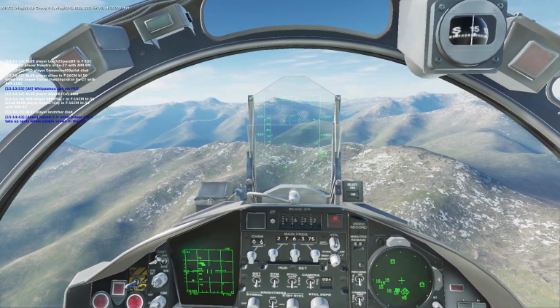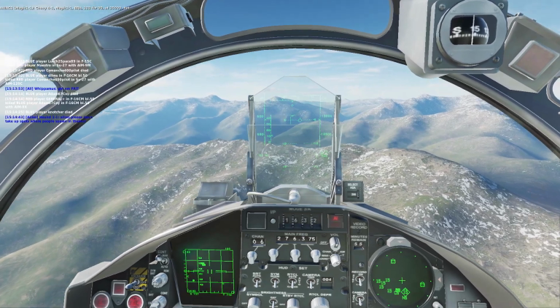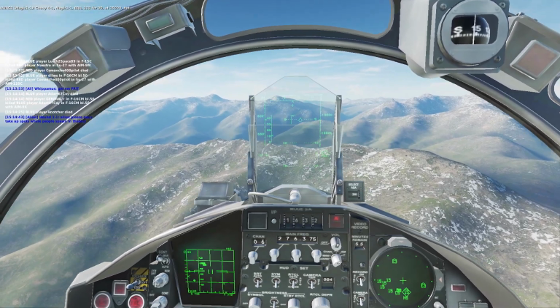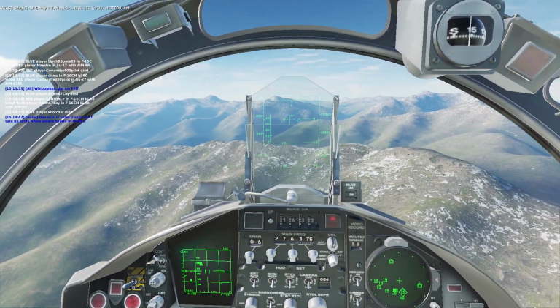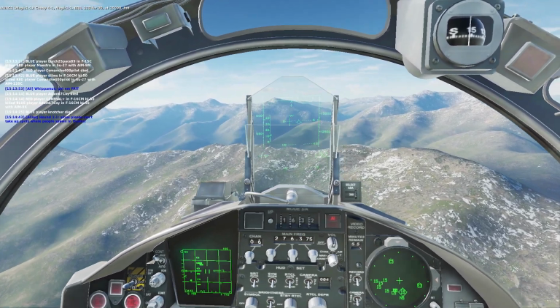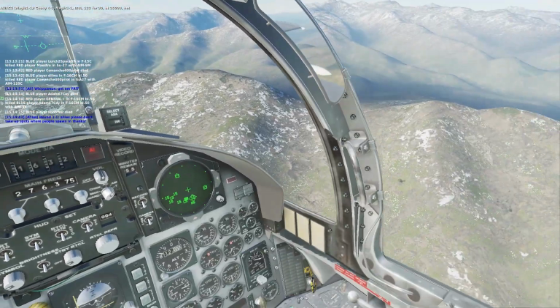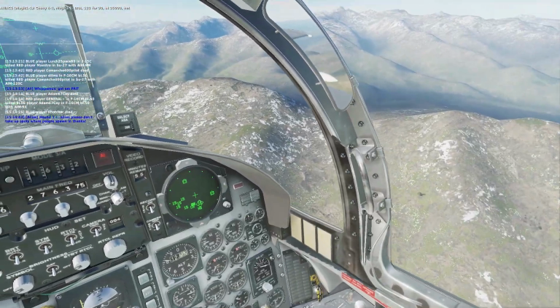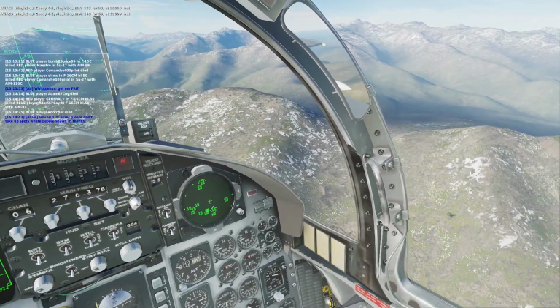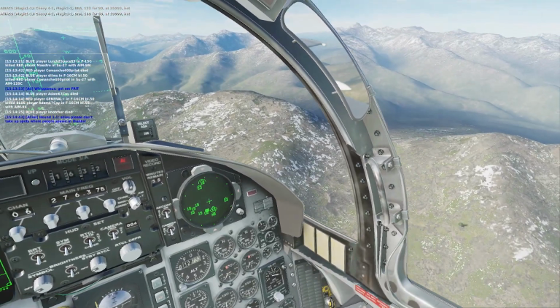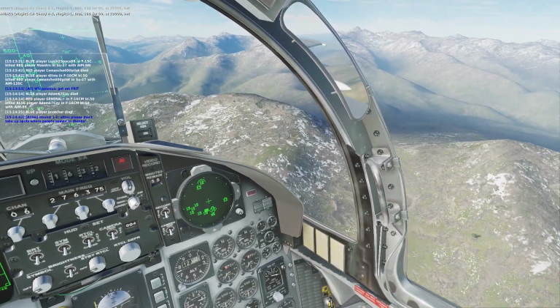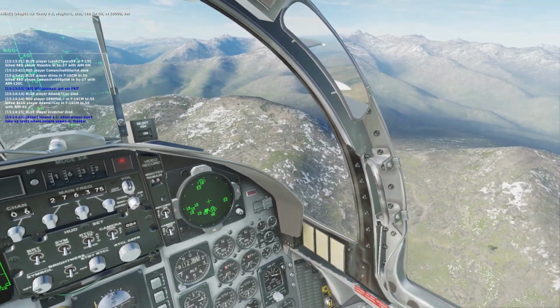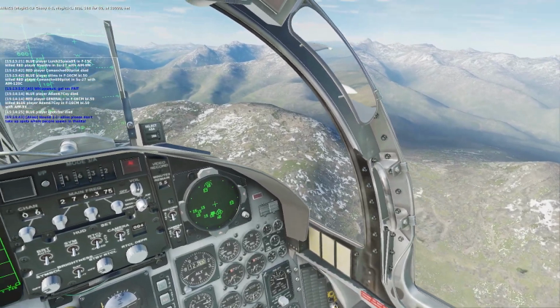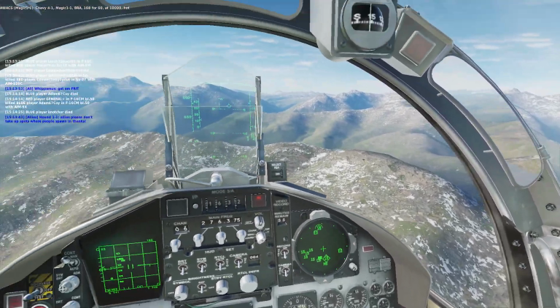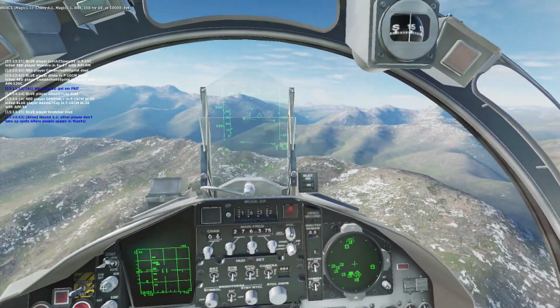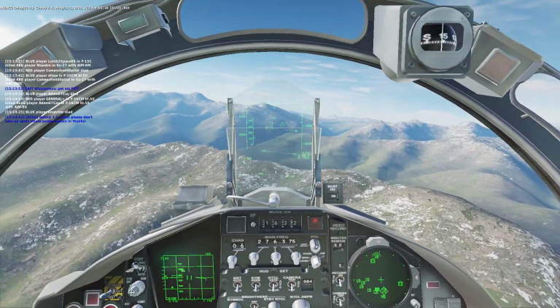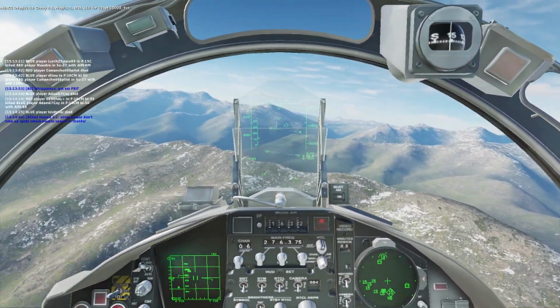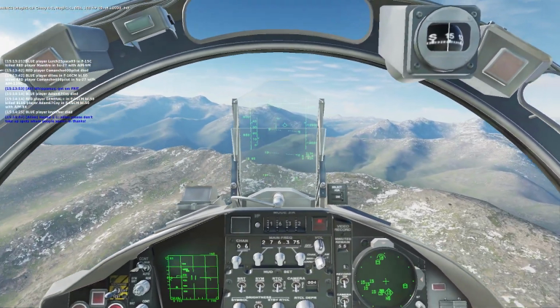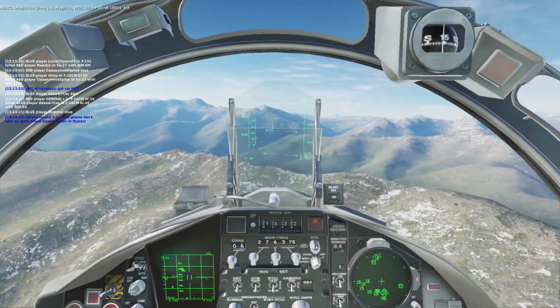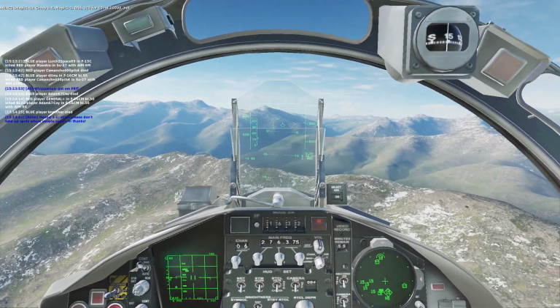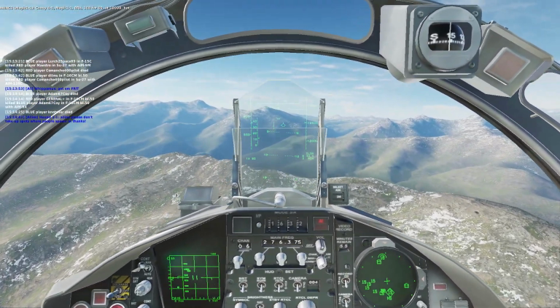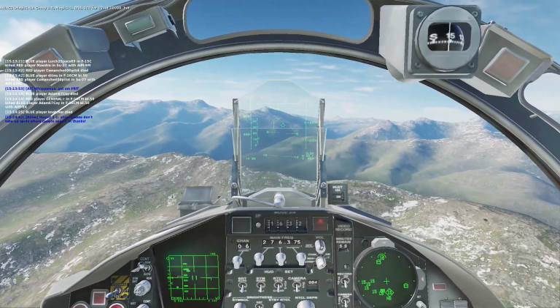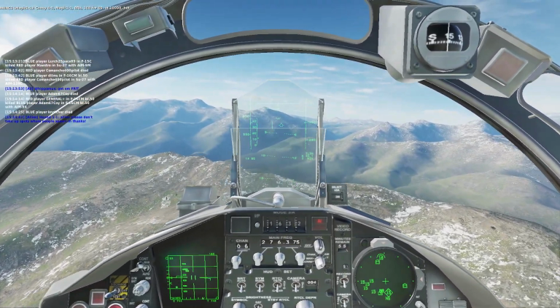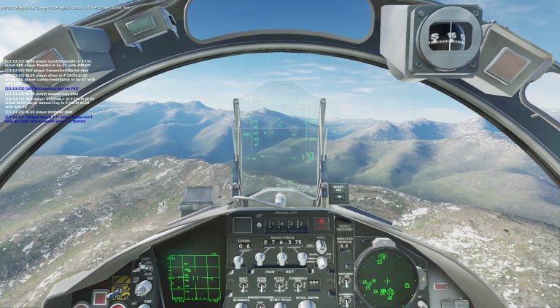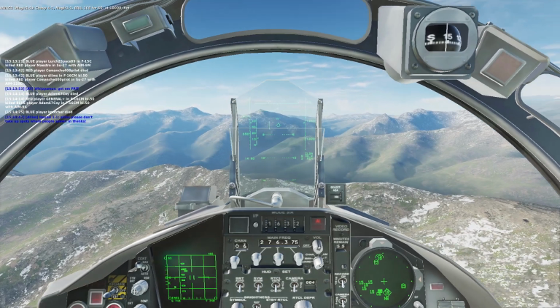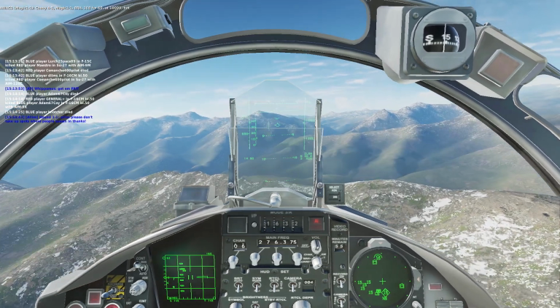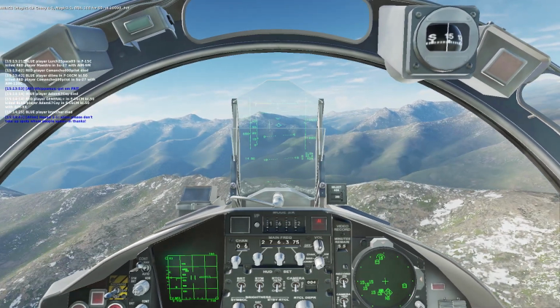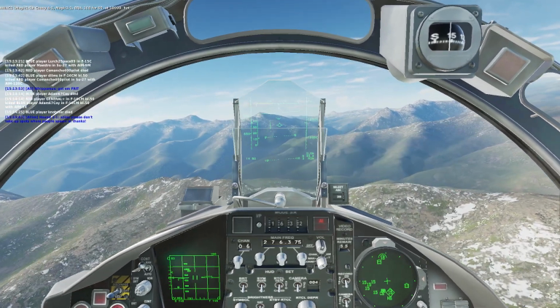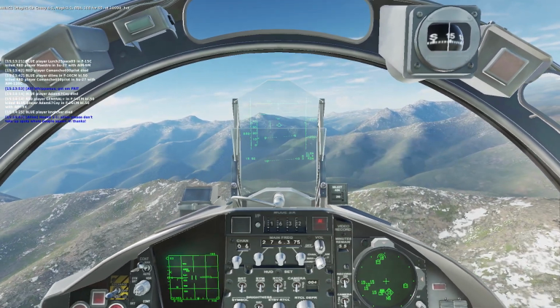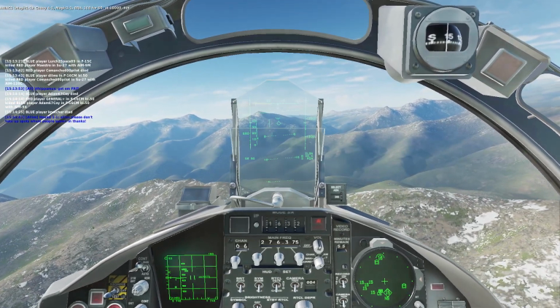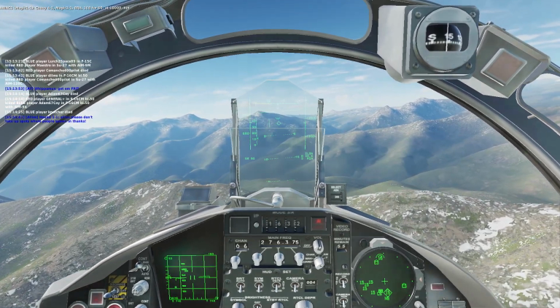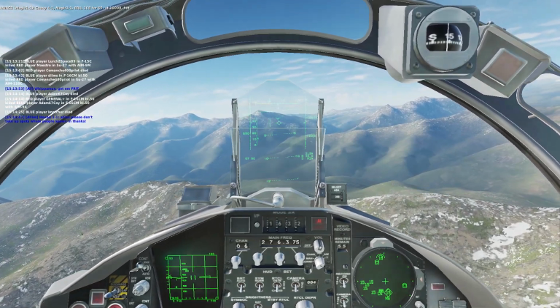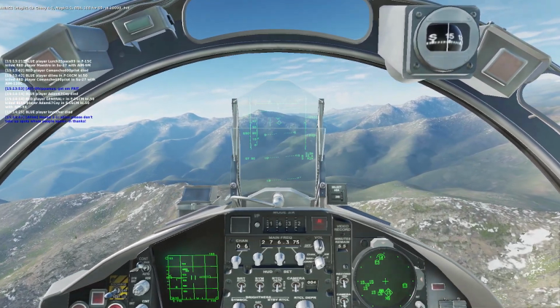Chevy 4-1, Magic 1-1, Bra 168-460, that's 10,000, cut.